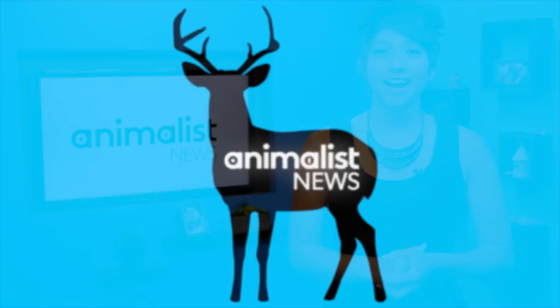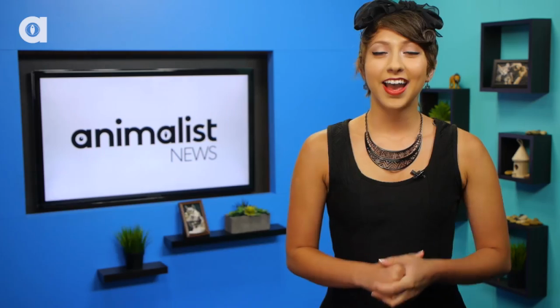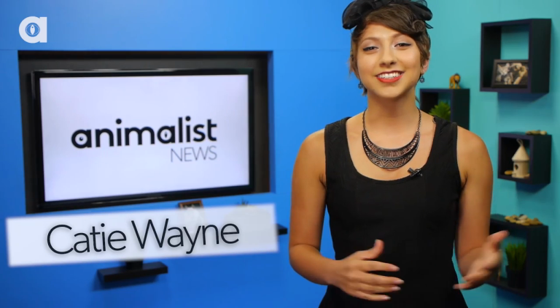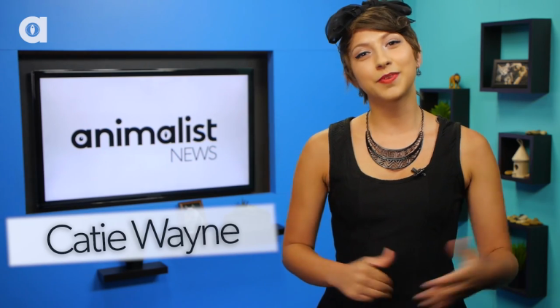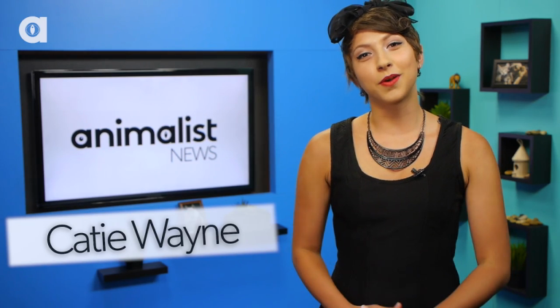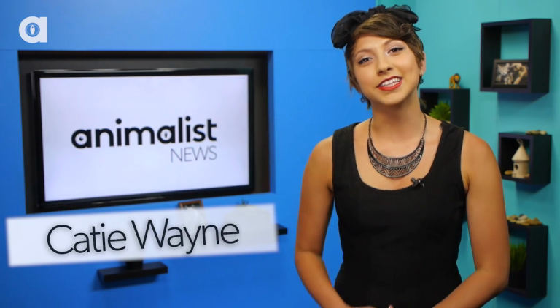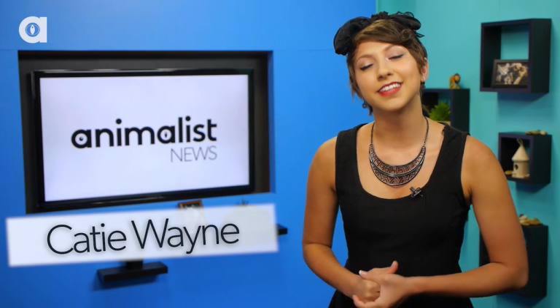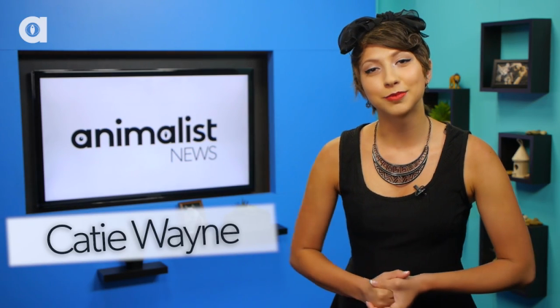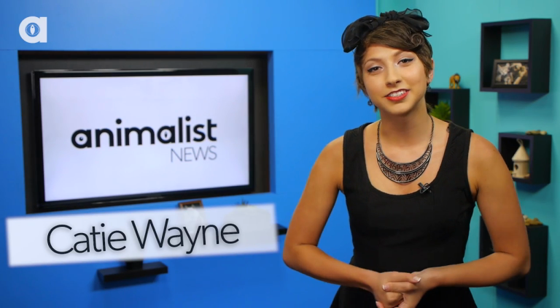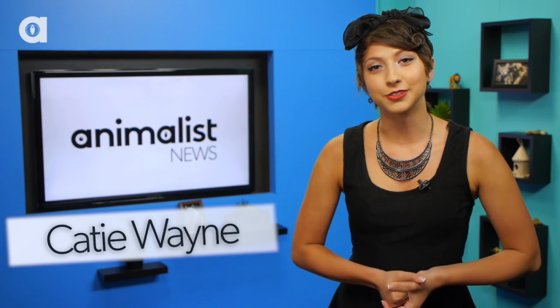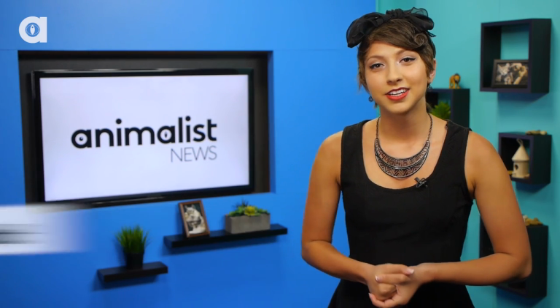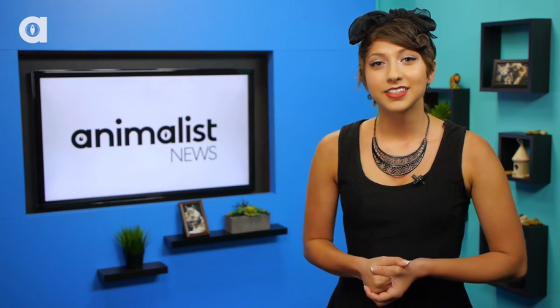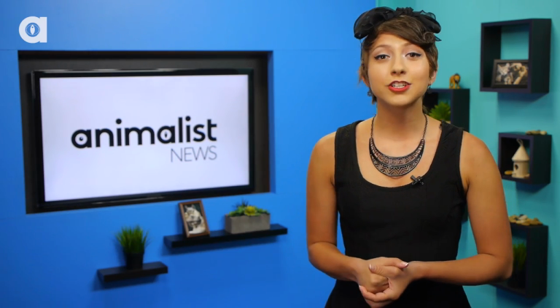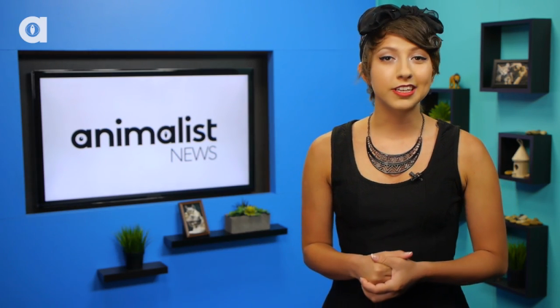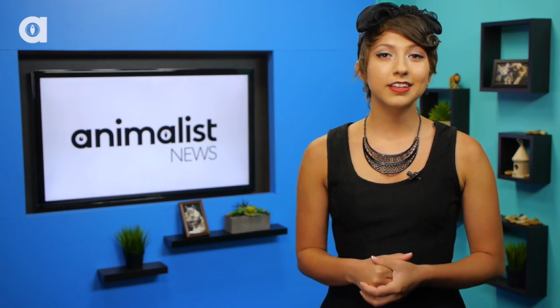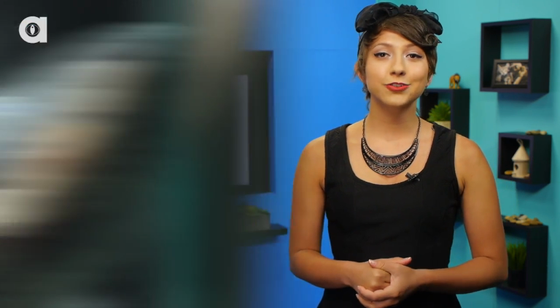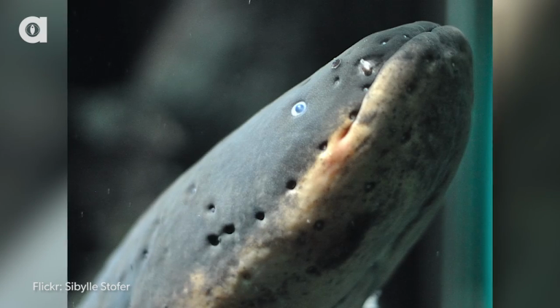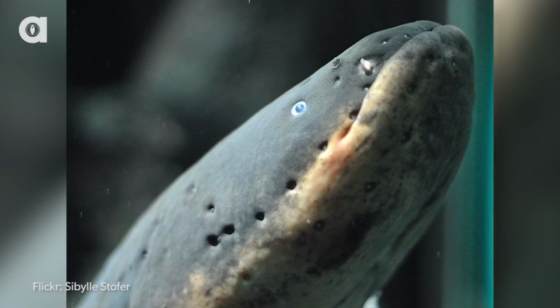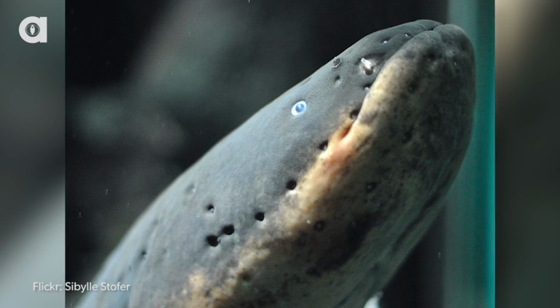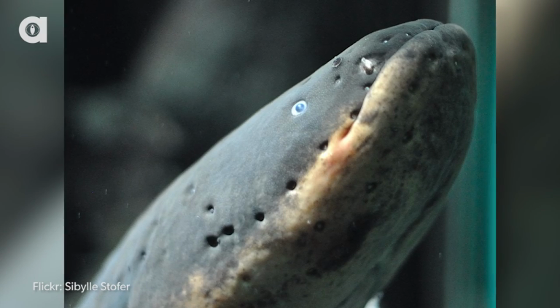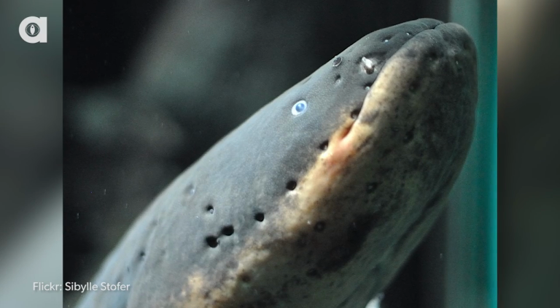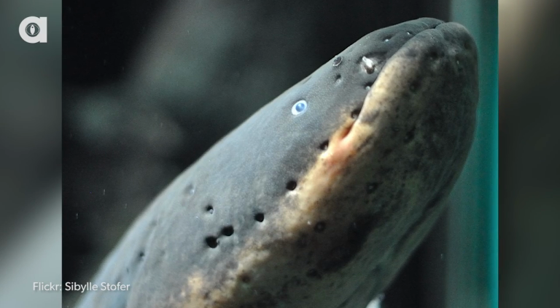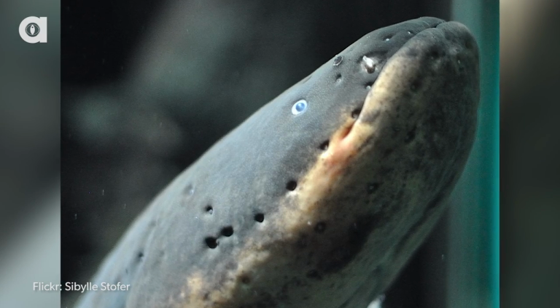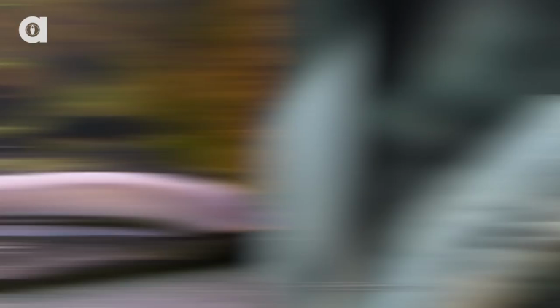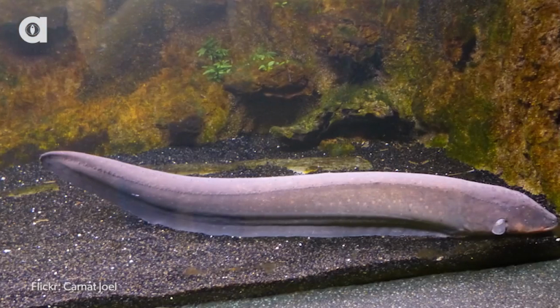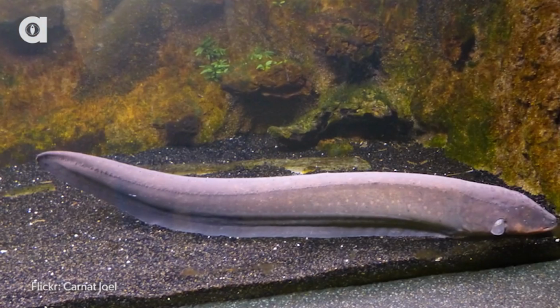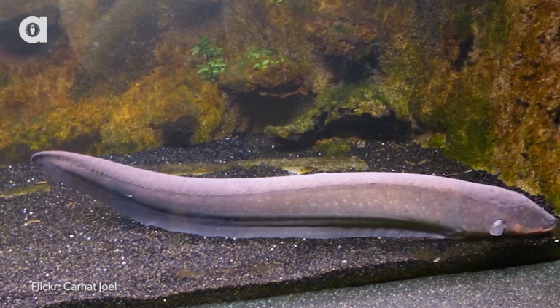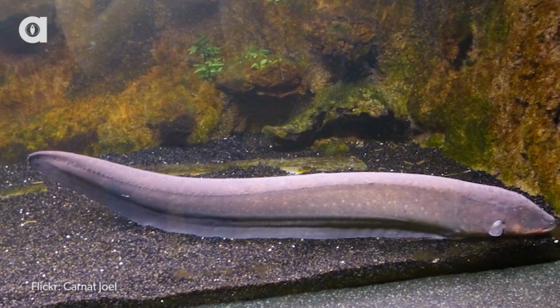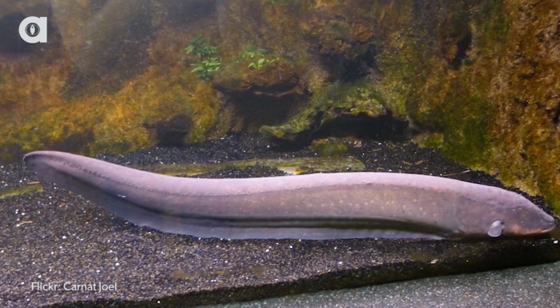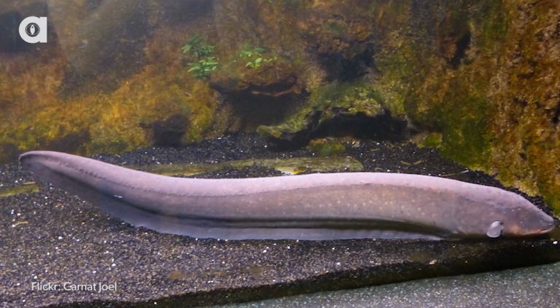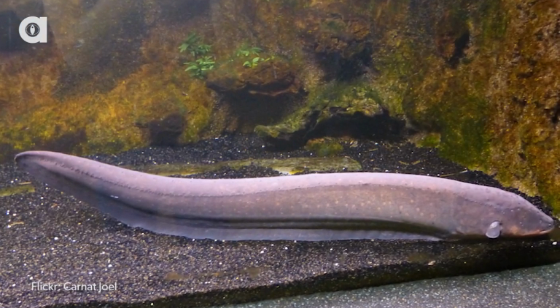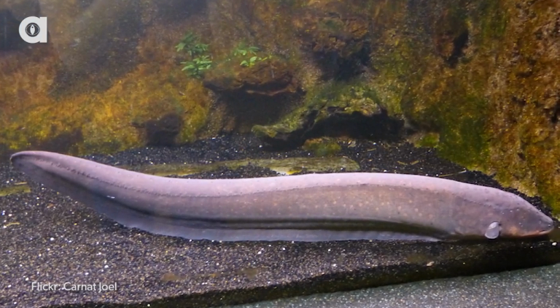Hi guys, I'm Katie Wayne and this is Animalist News. Essentially, the electric eel is a six-inch fish with a five-and-a-half-foot-long taser attached to it.